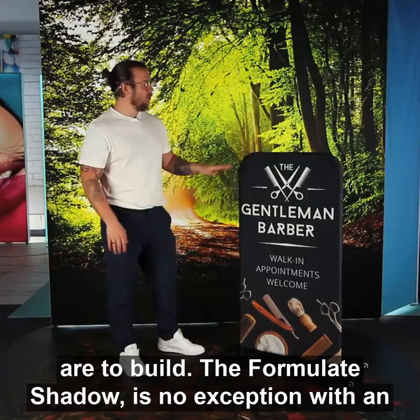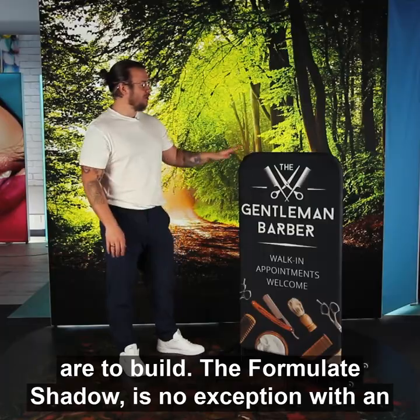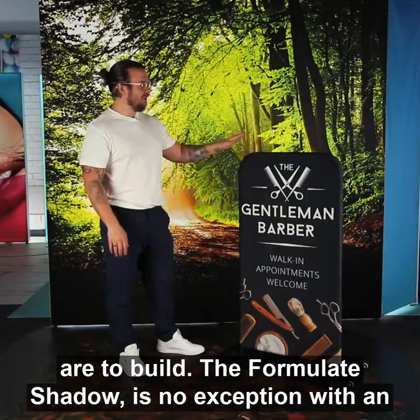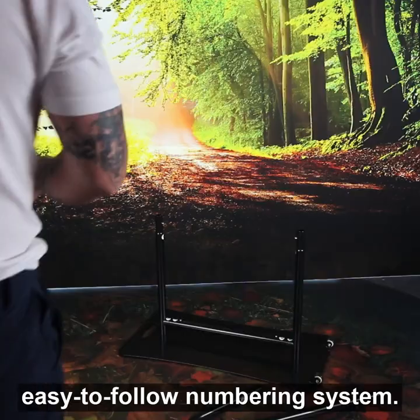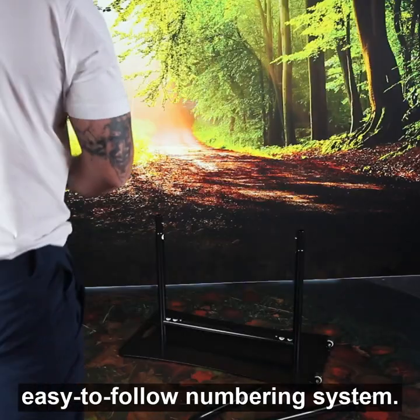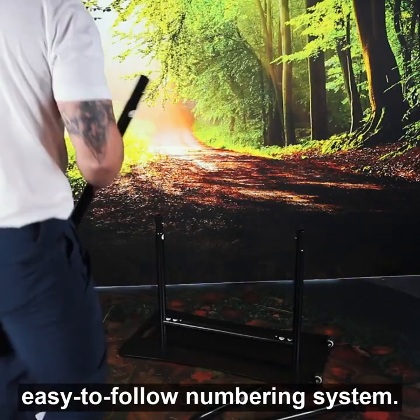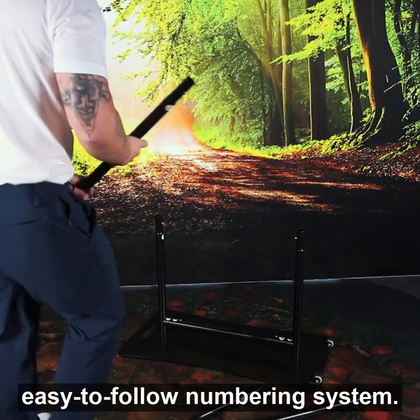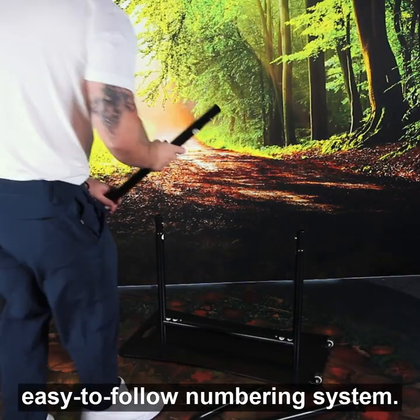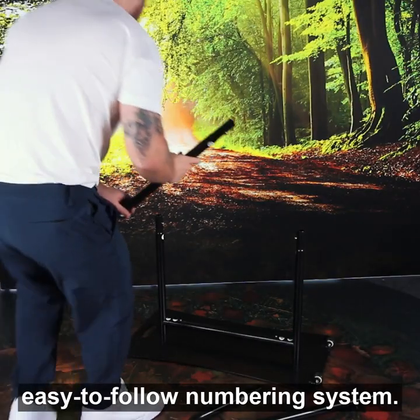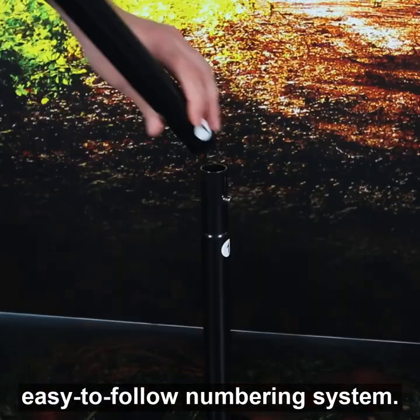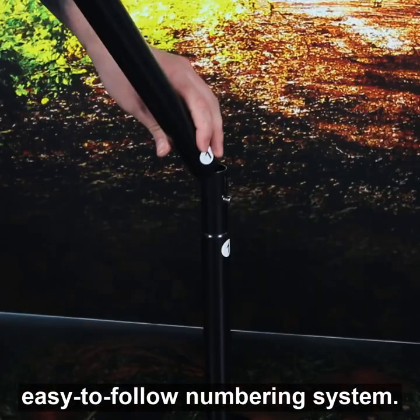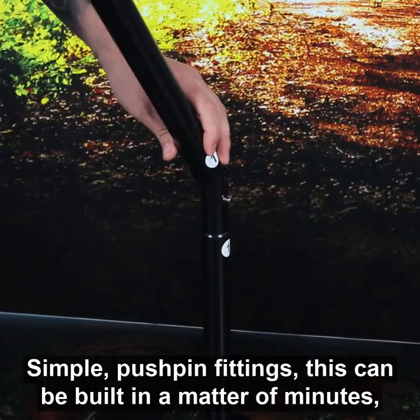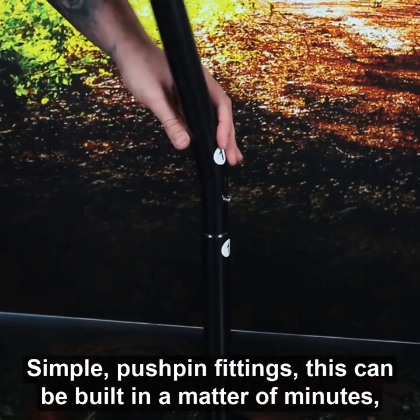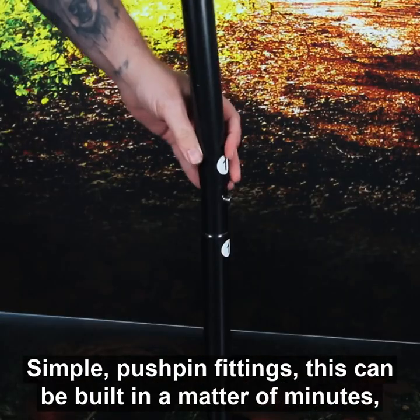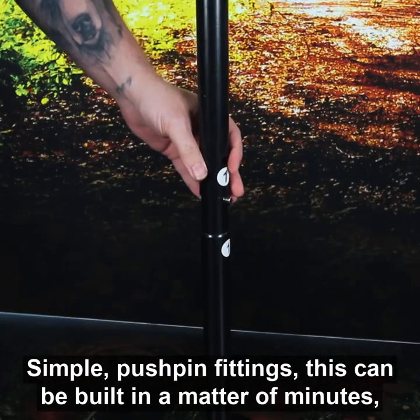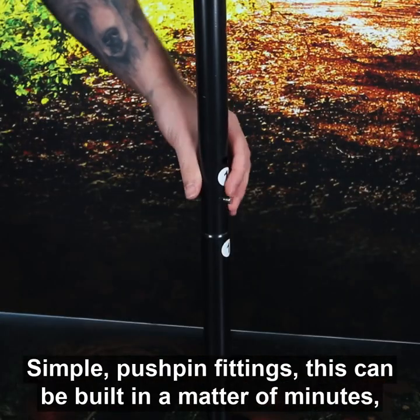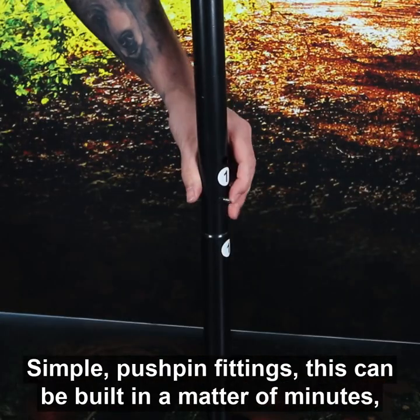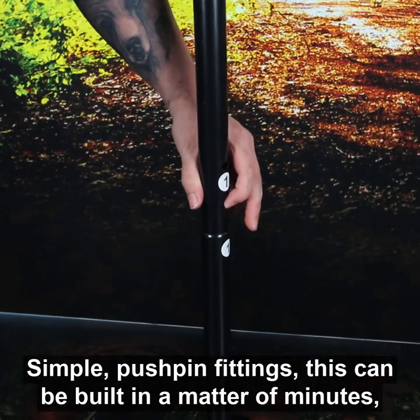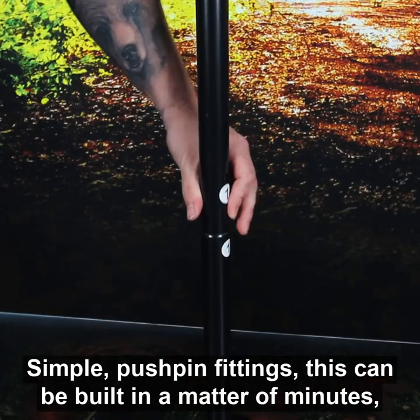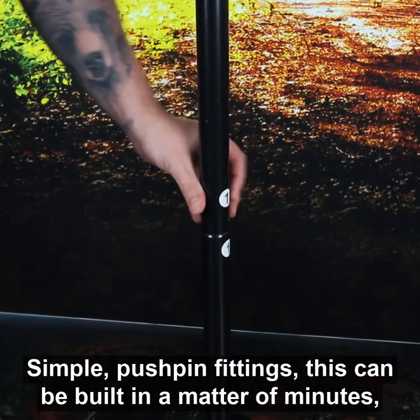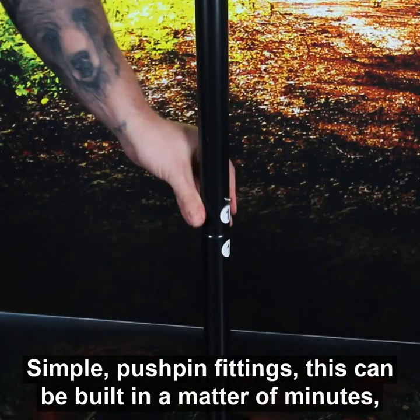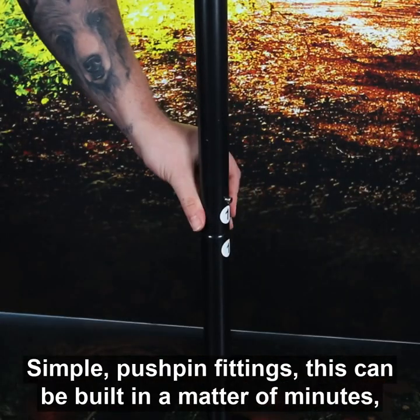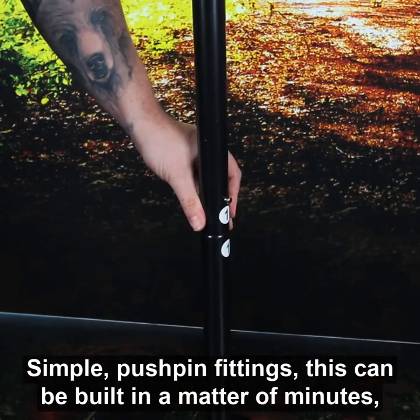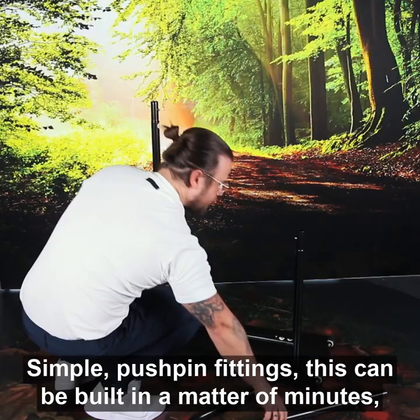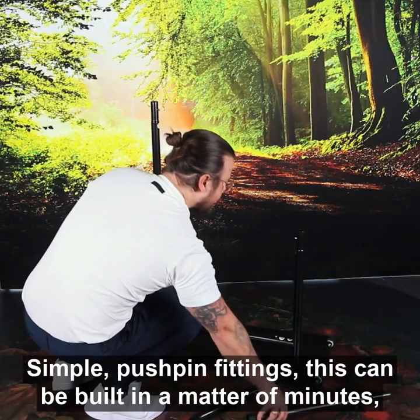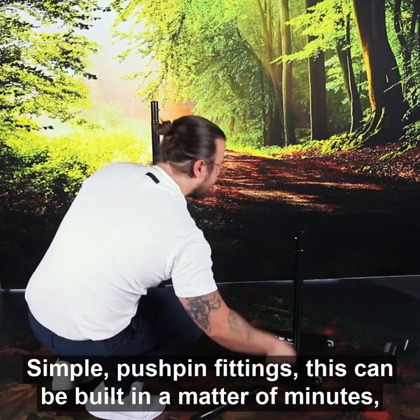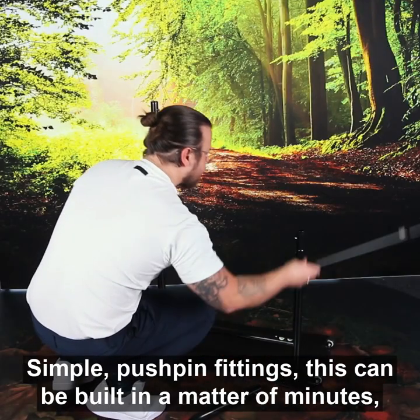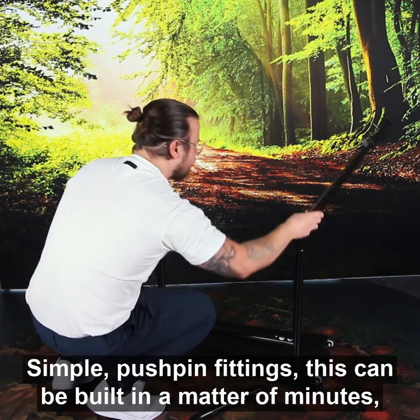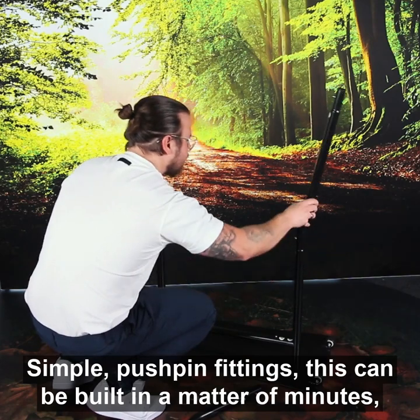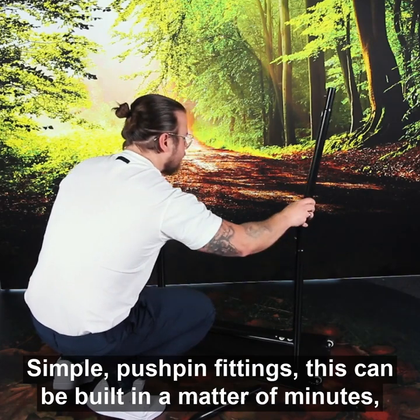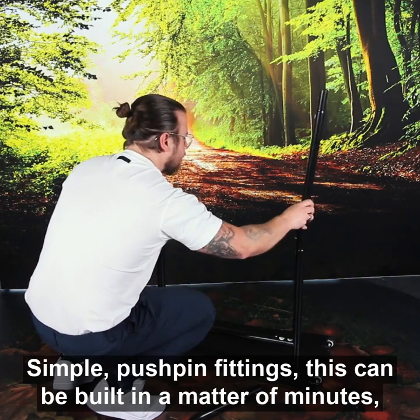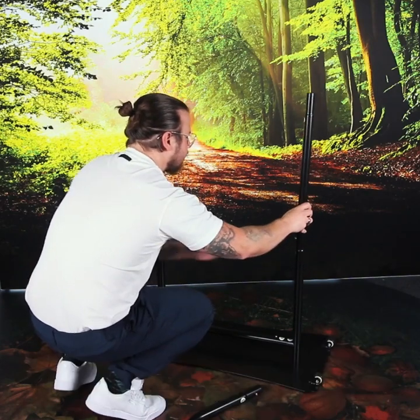With an easy-to-follow numbering system and simple push-pin fittings, this can be built in a matter of minutes.